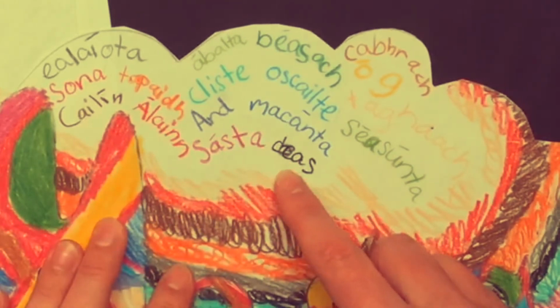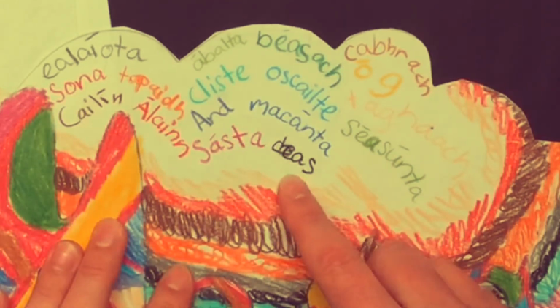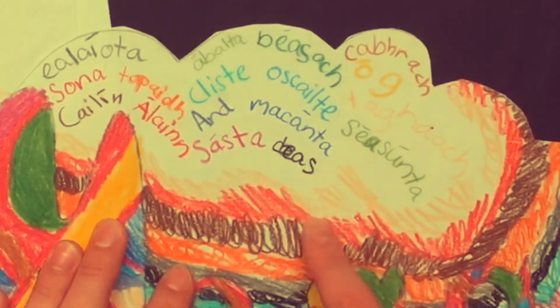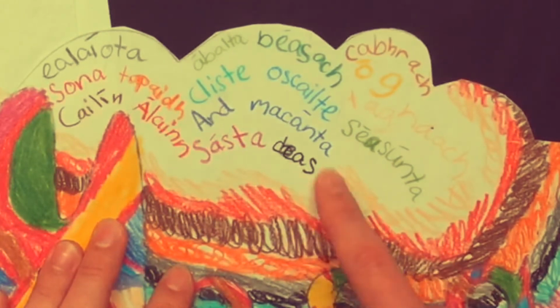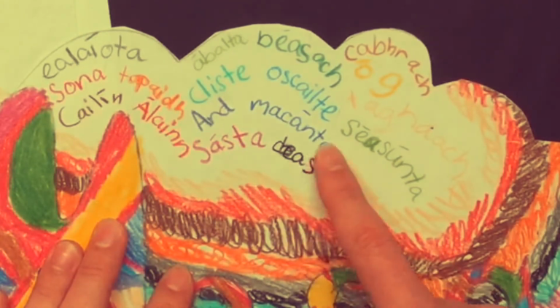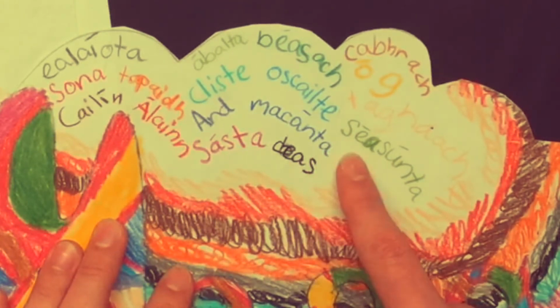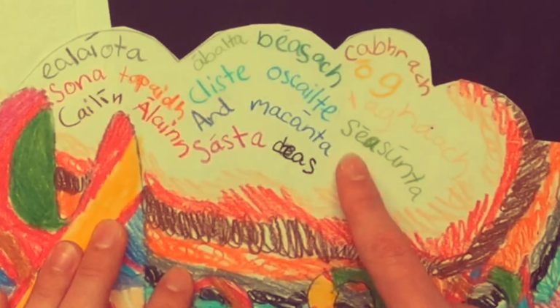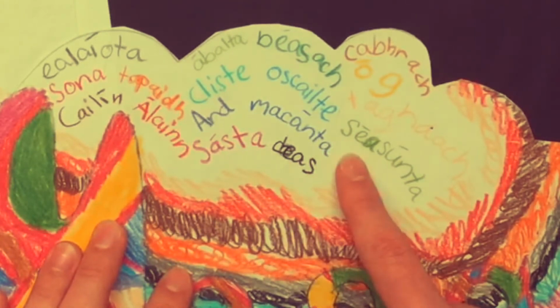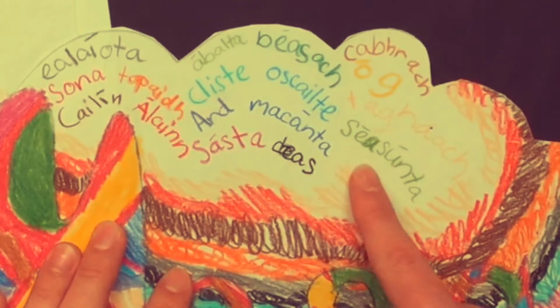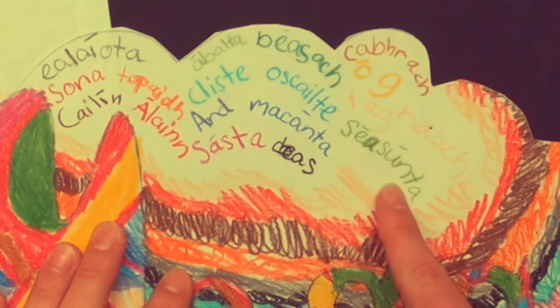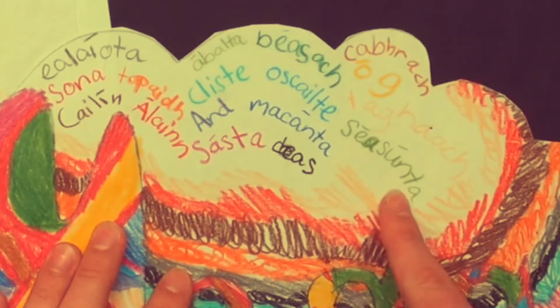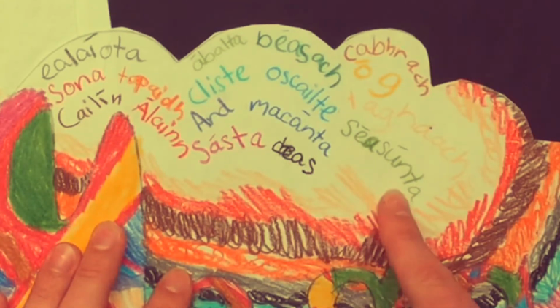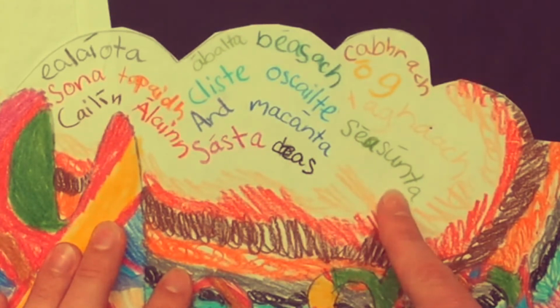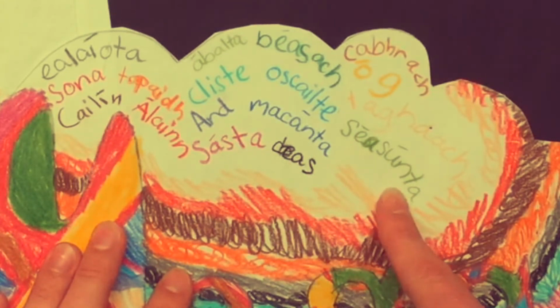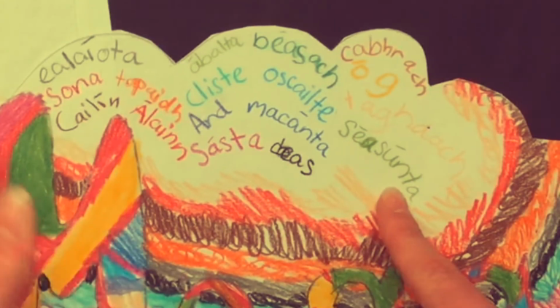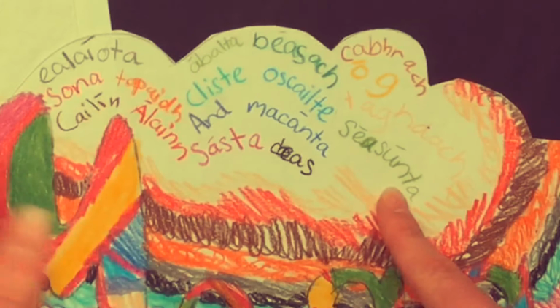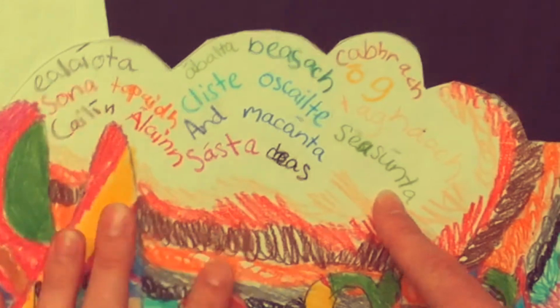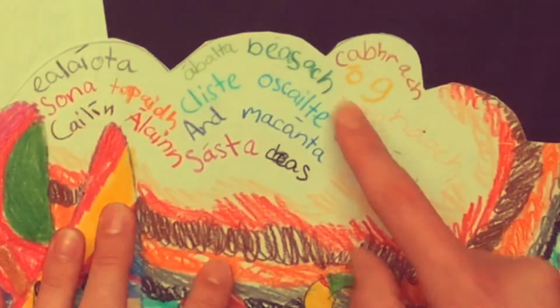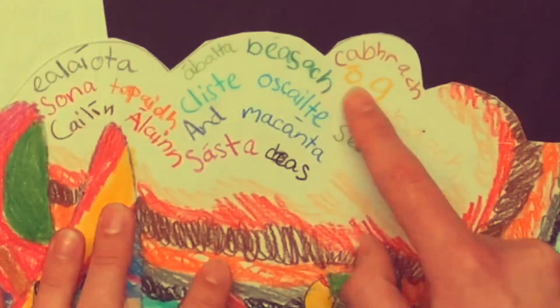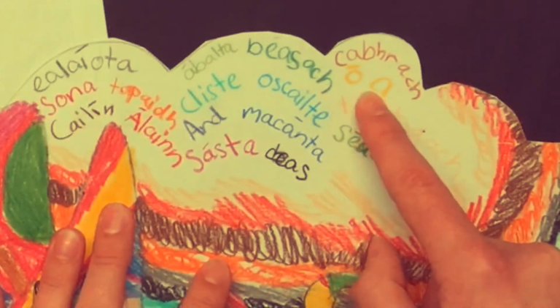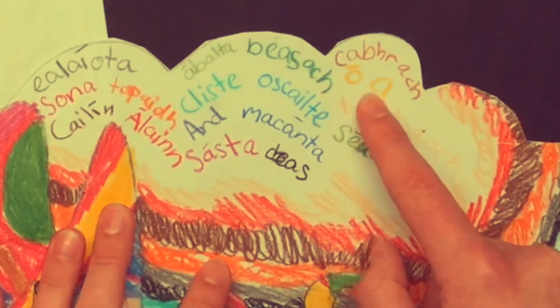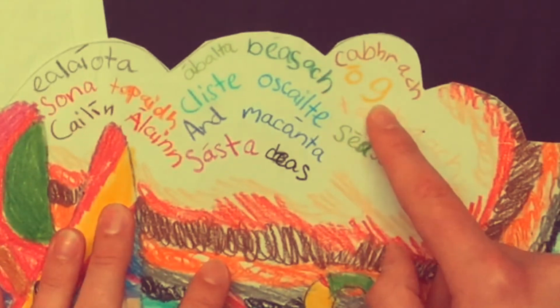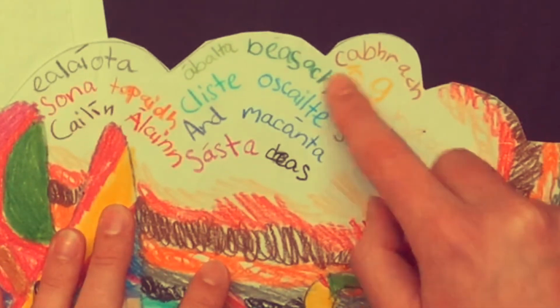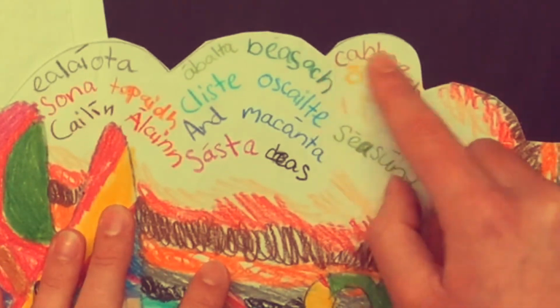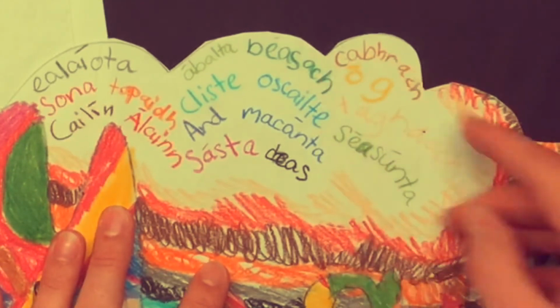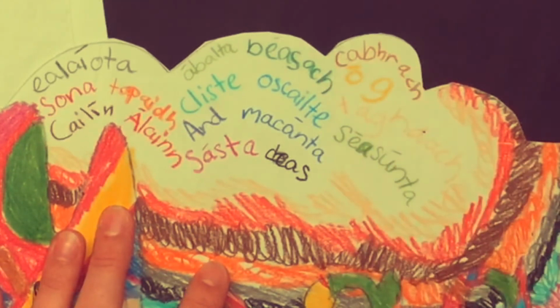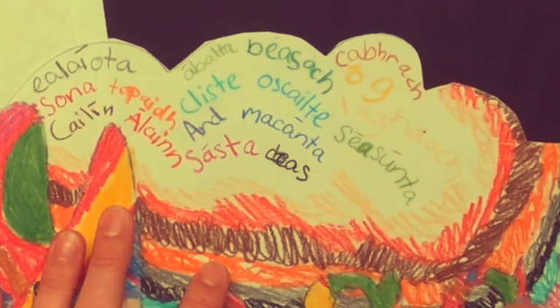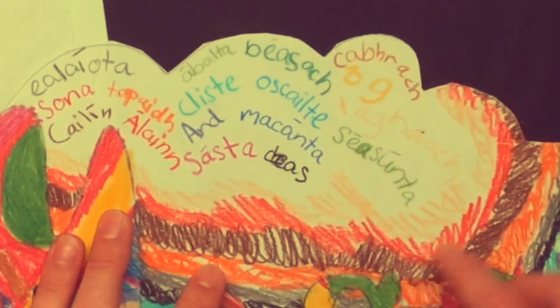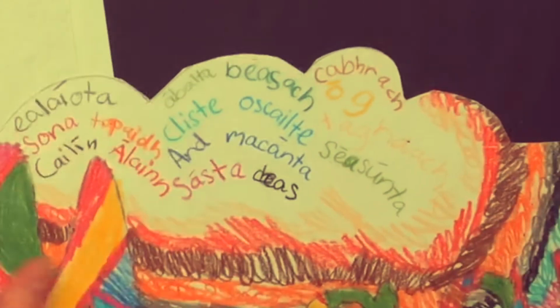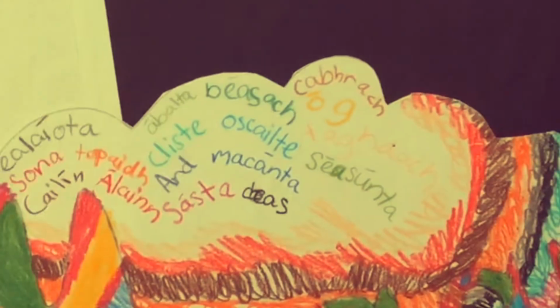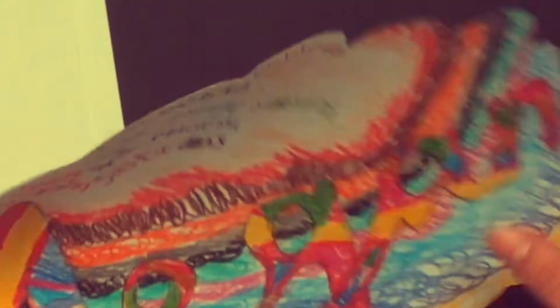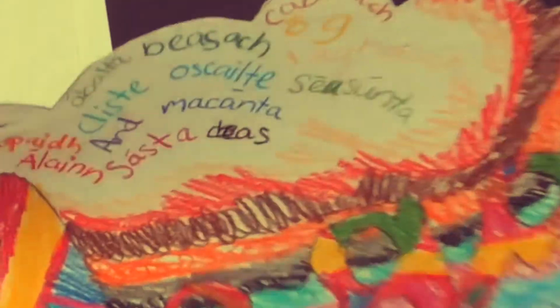Das — nice. Shasunta — steadfast I think. Og — young. Cowrock — helpful.